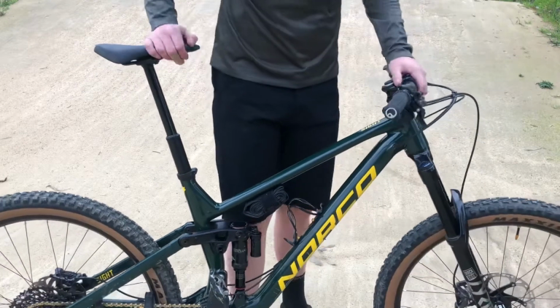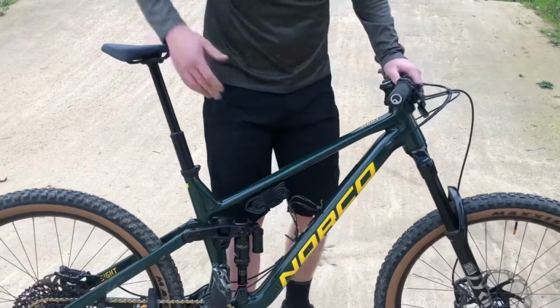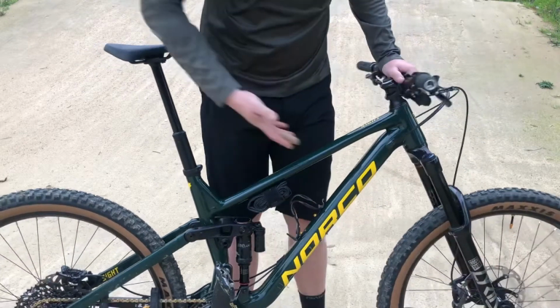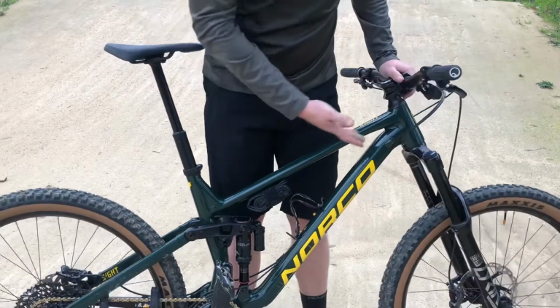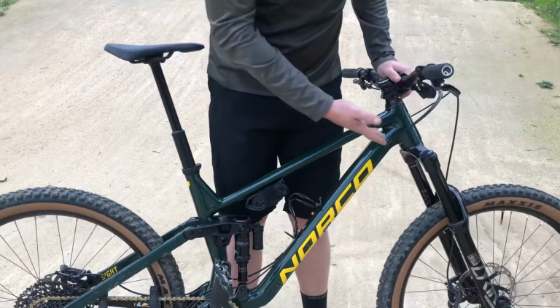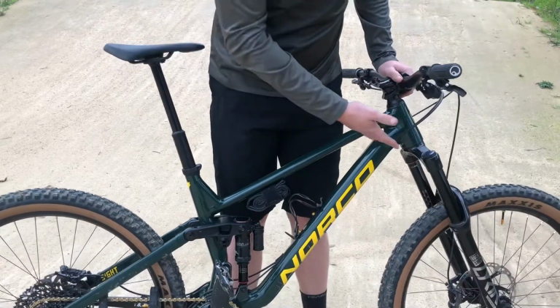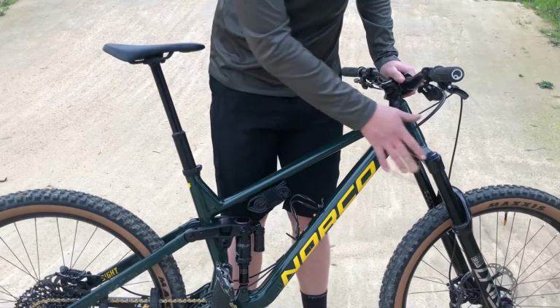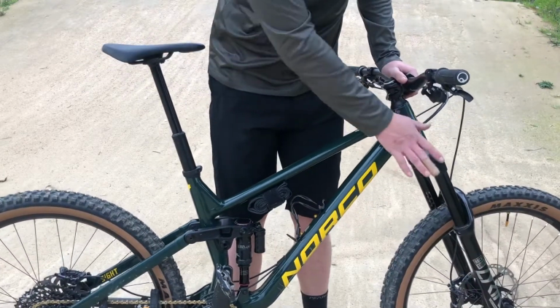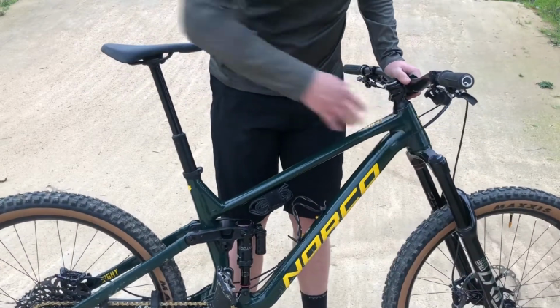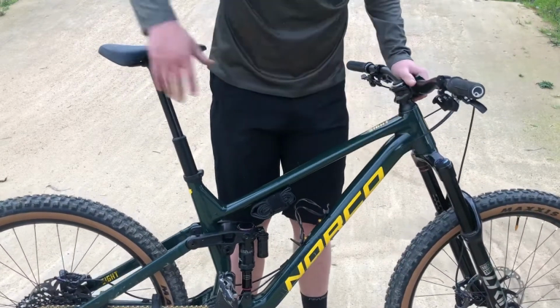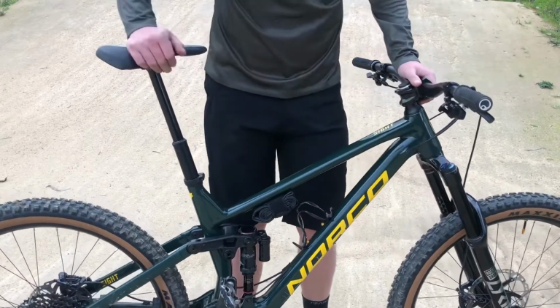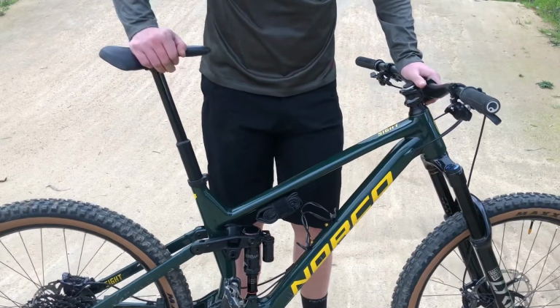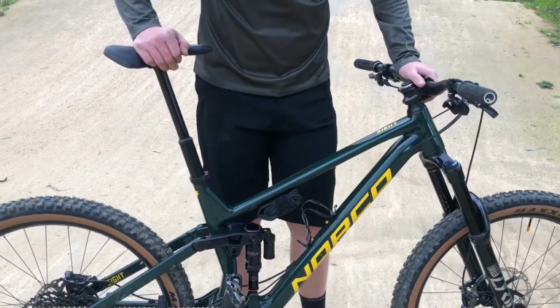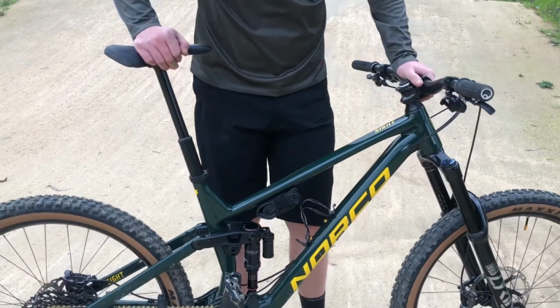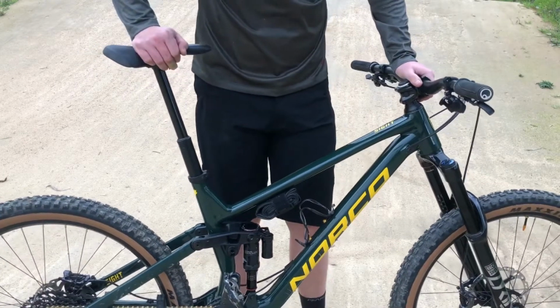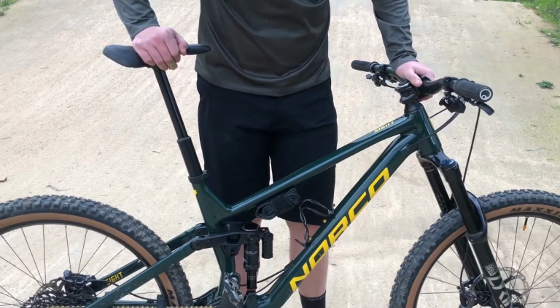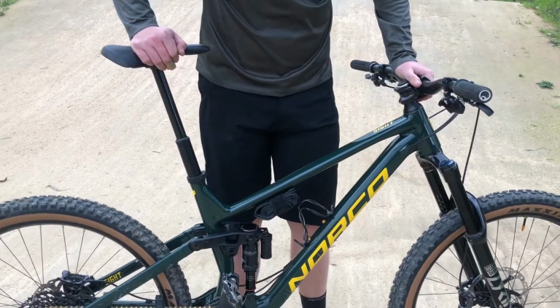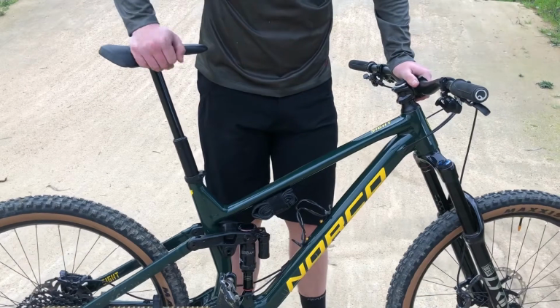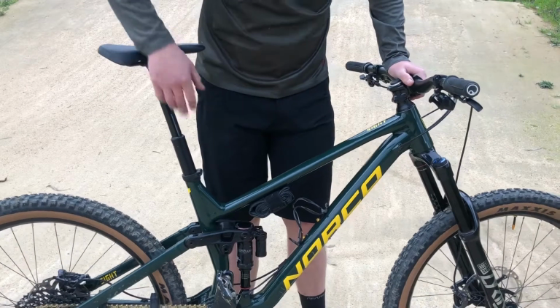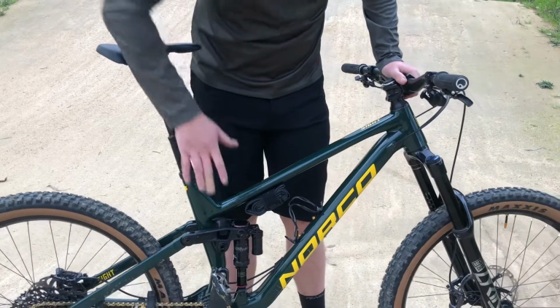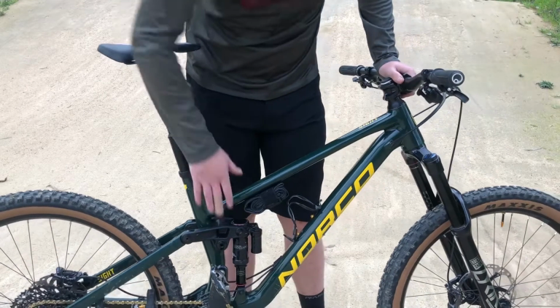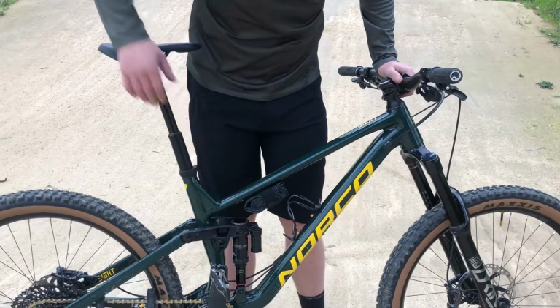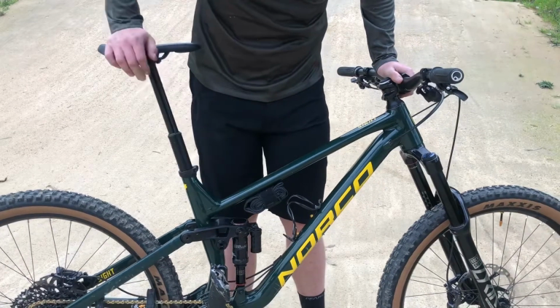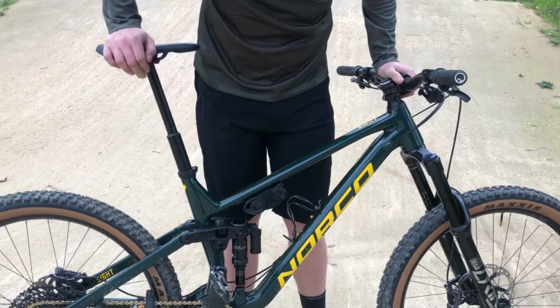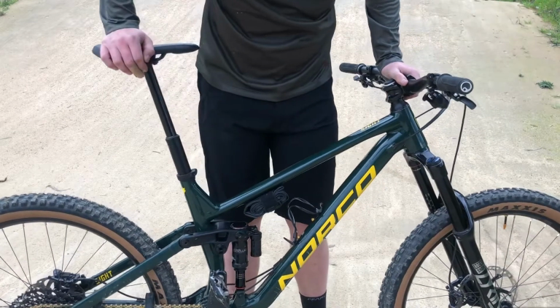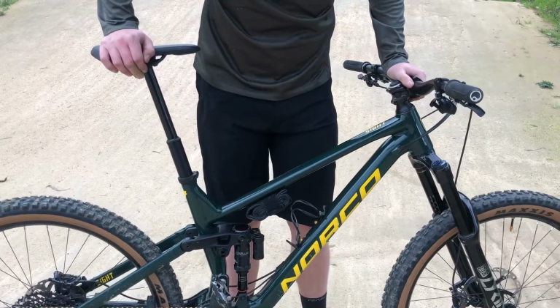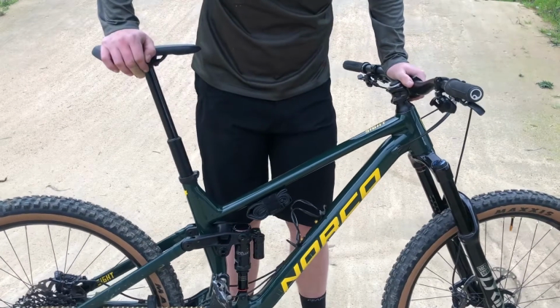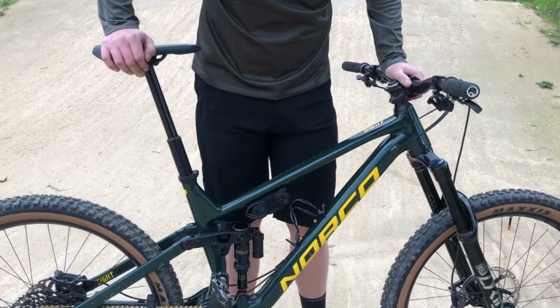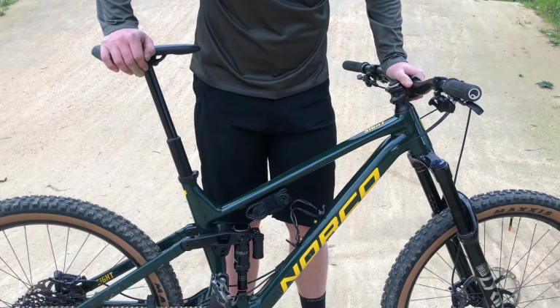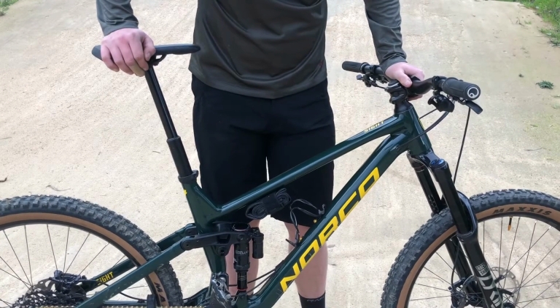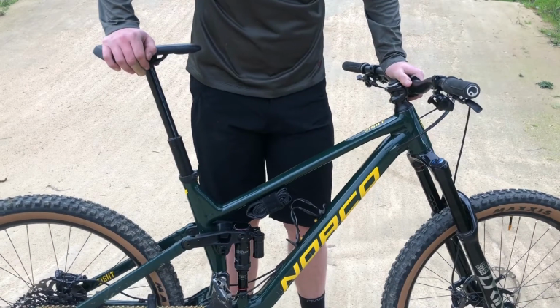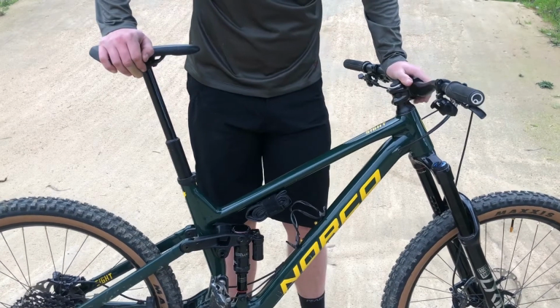The suspension on this bike is a RockShox Lyric Ultimate fork on the front and a RockShox Deluxe Select Plus shock on the rear.